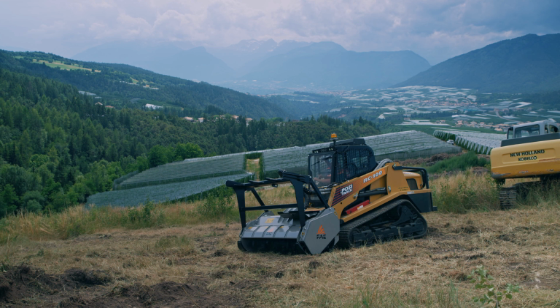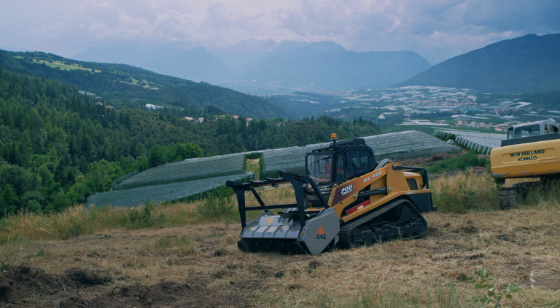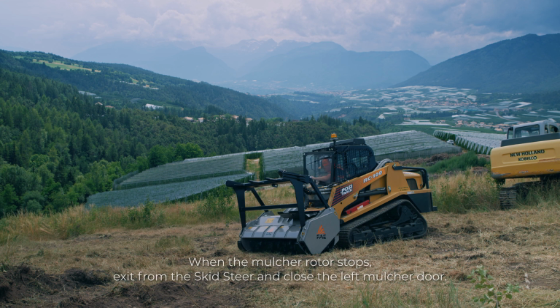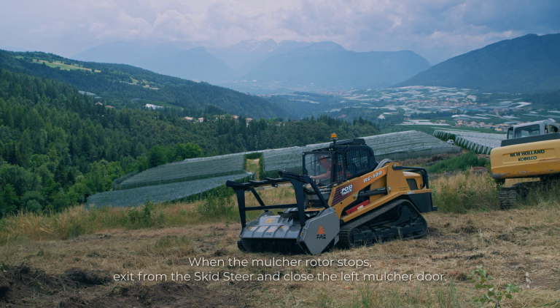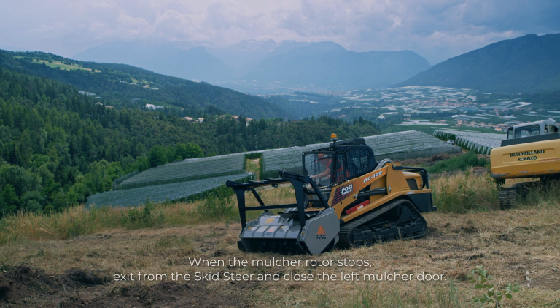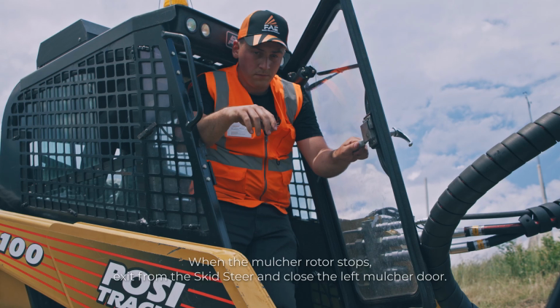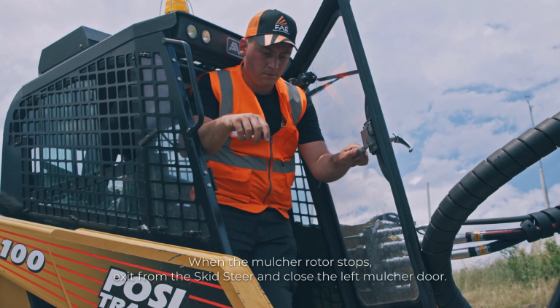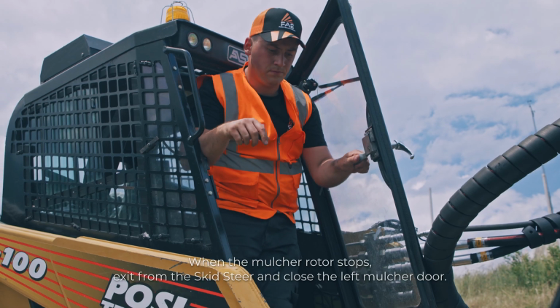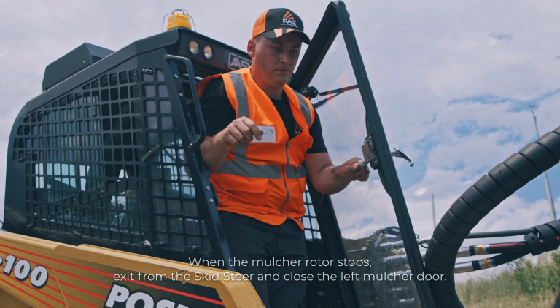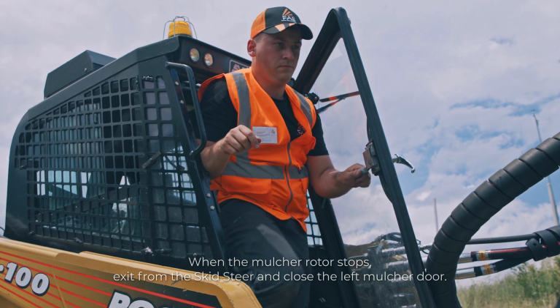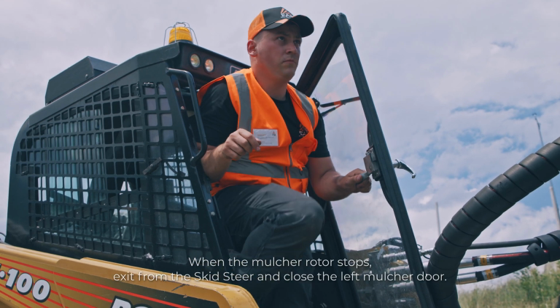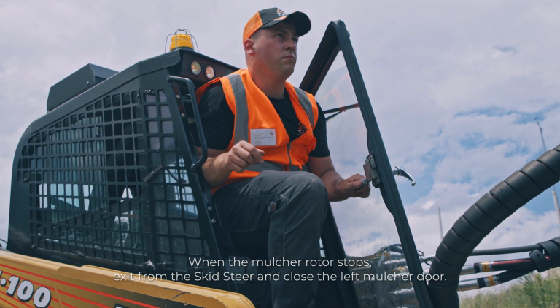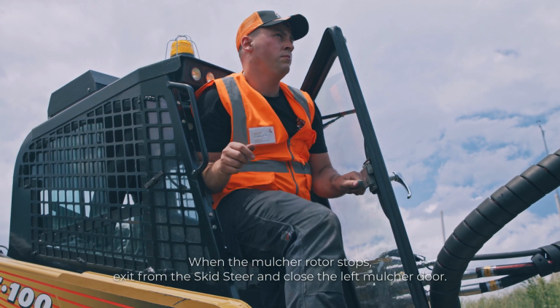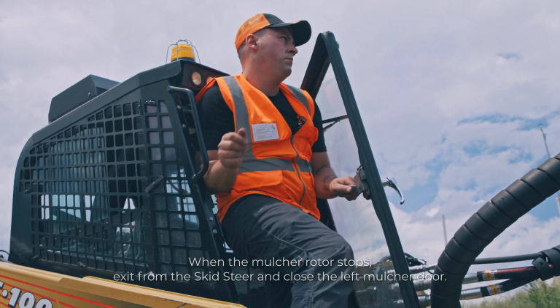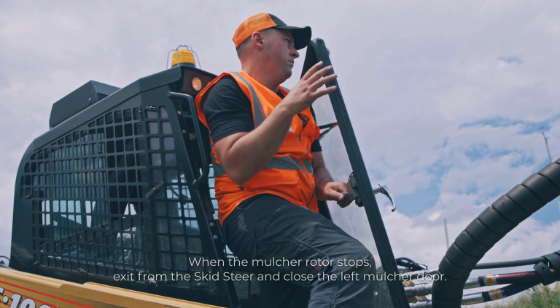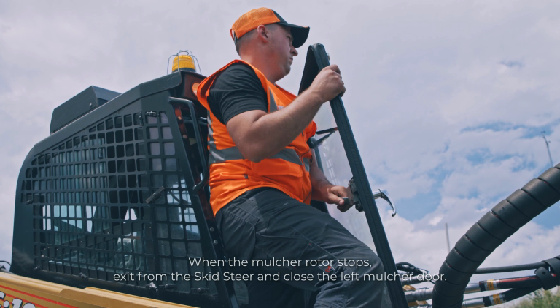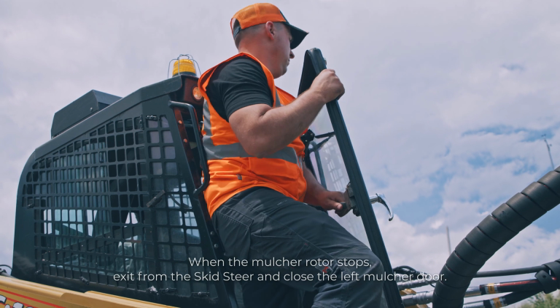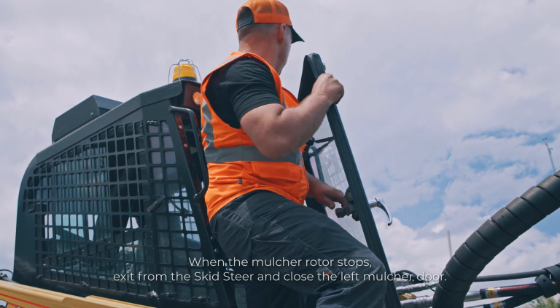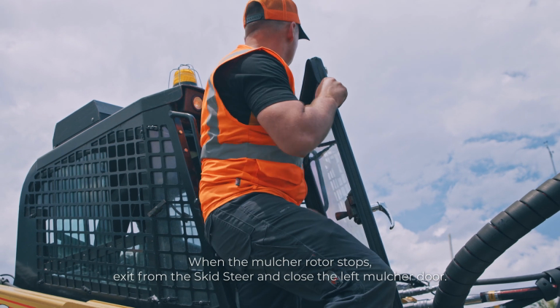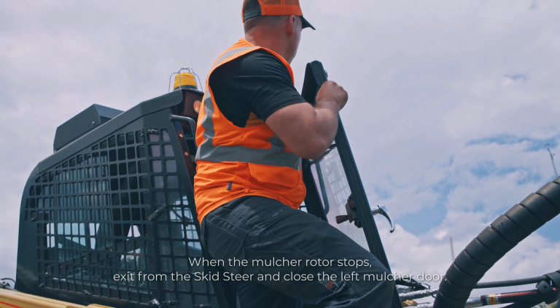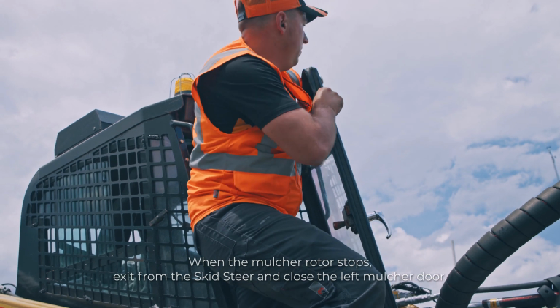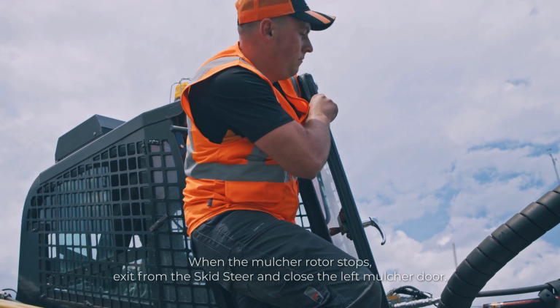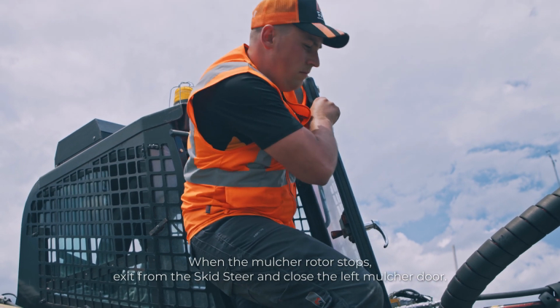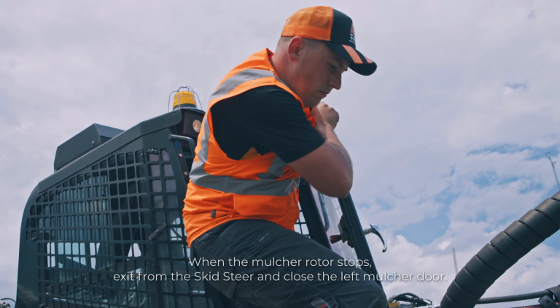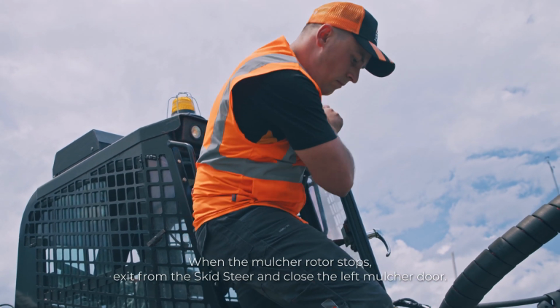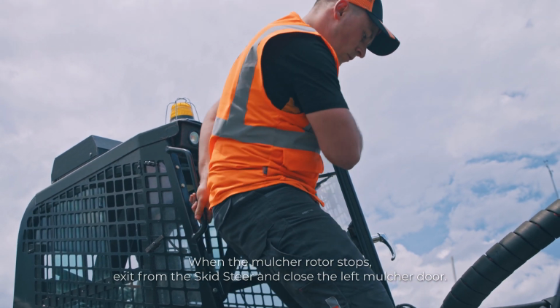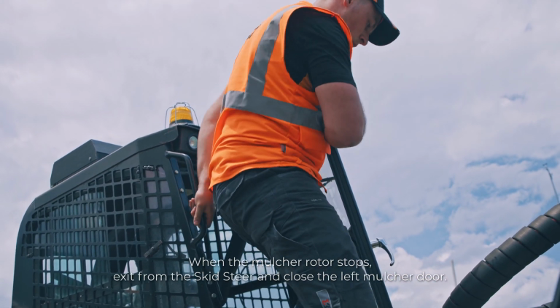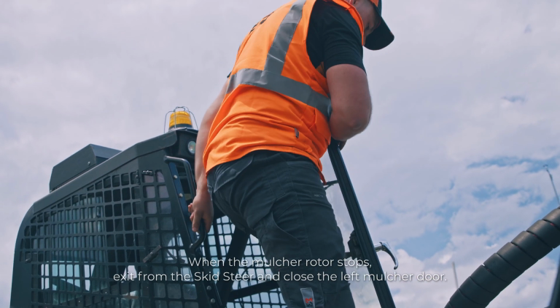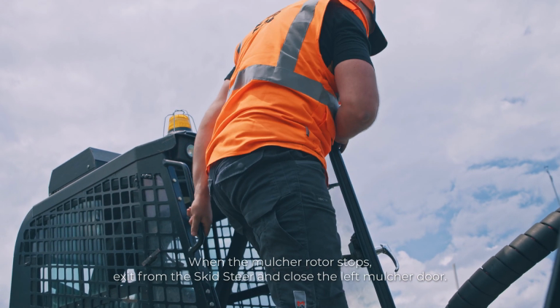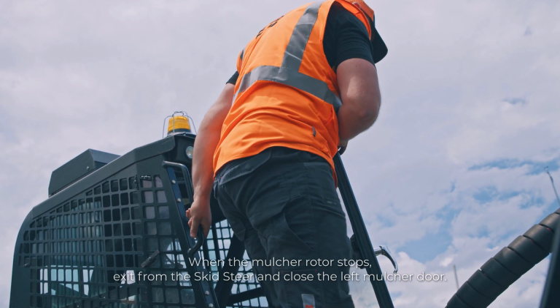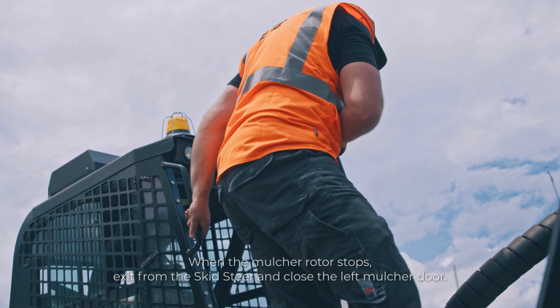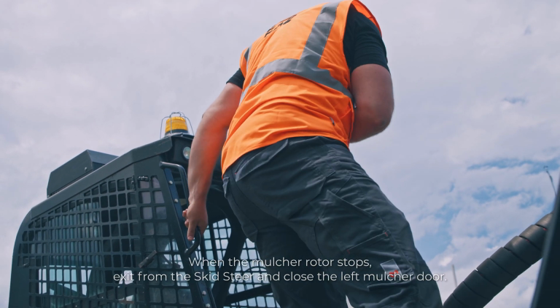When the mulcher rotor stops, exit from the skid steer and close the left mulcher door.